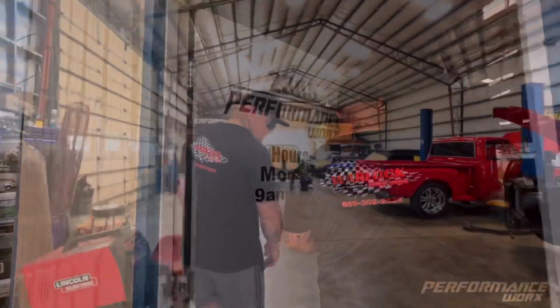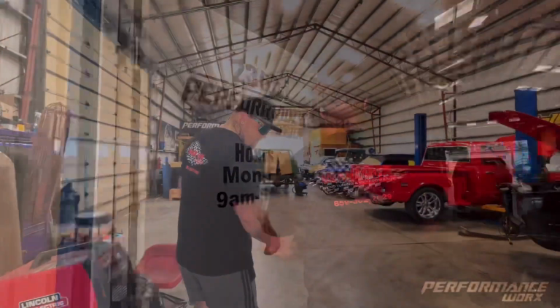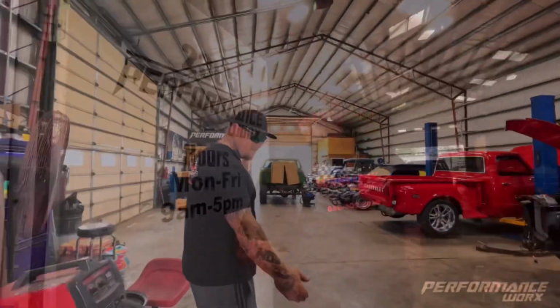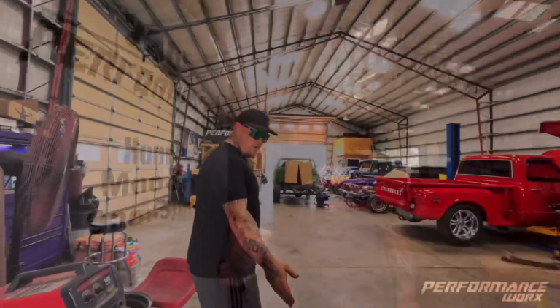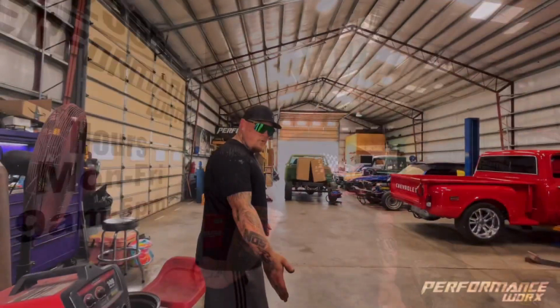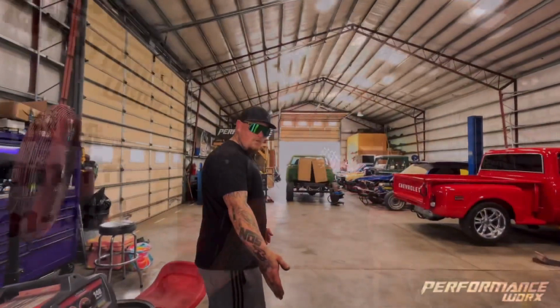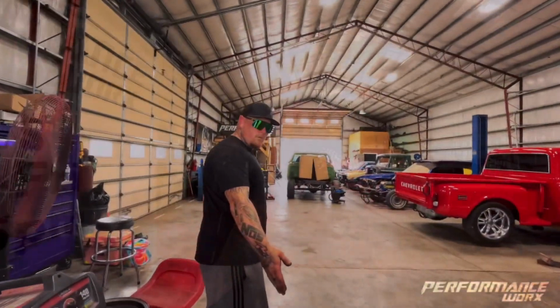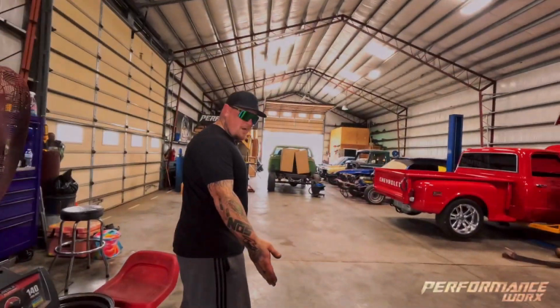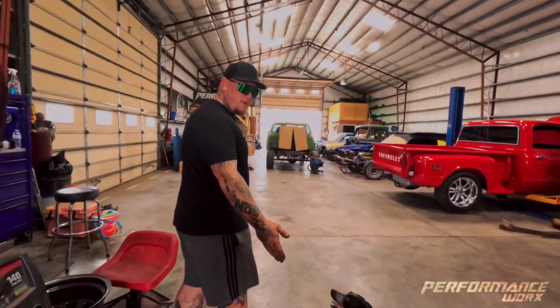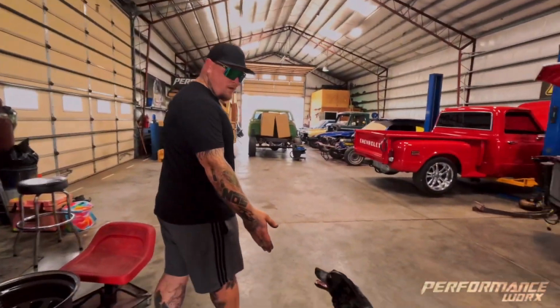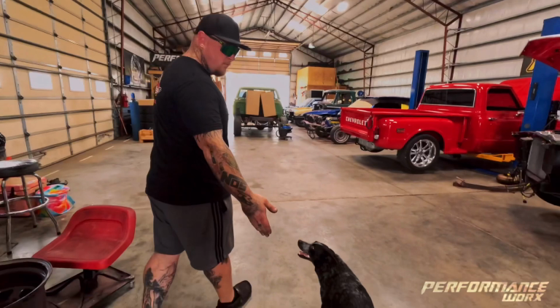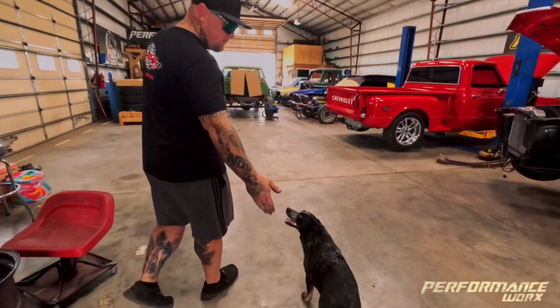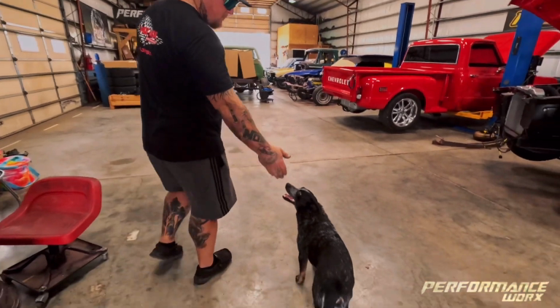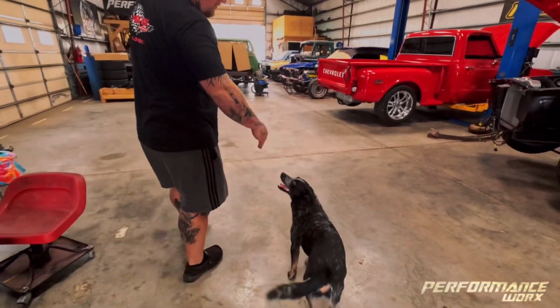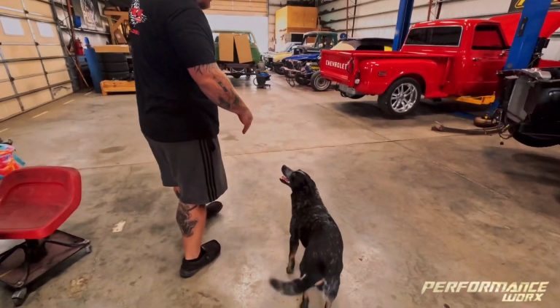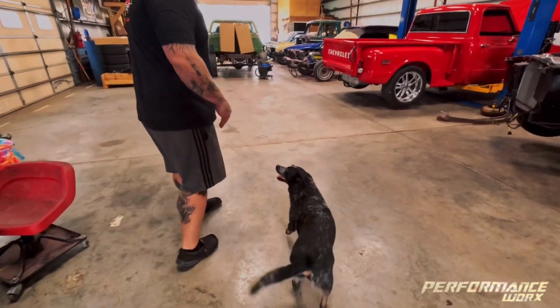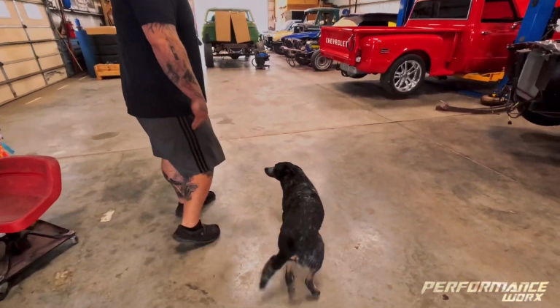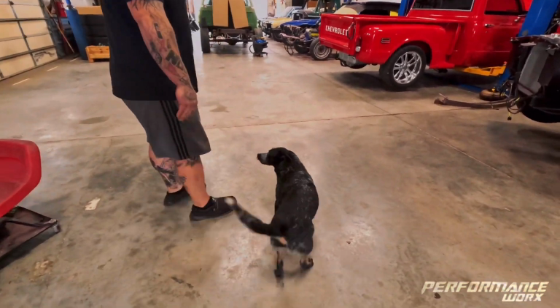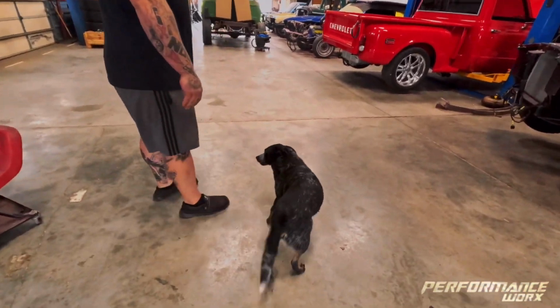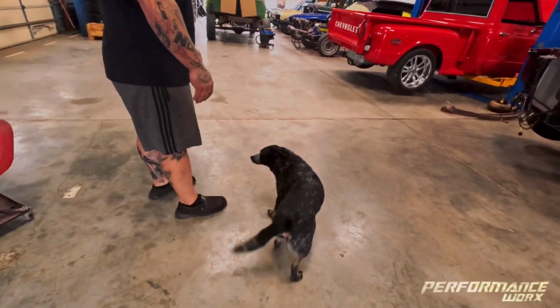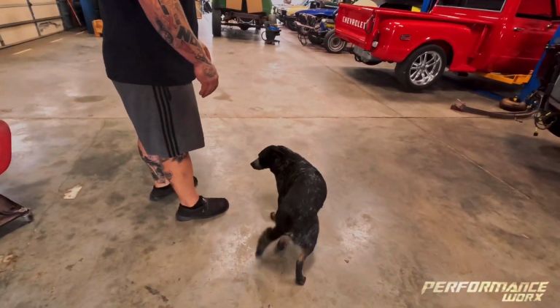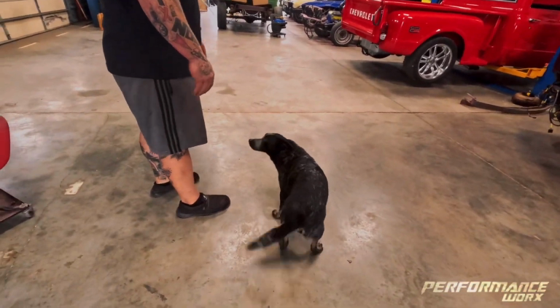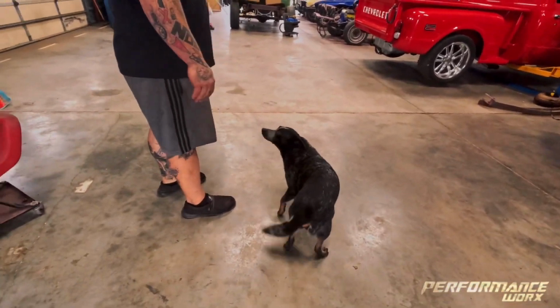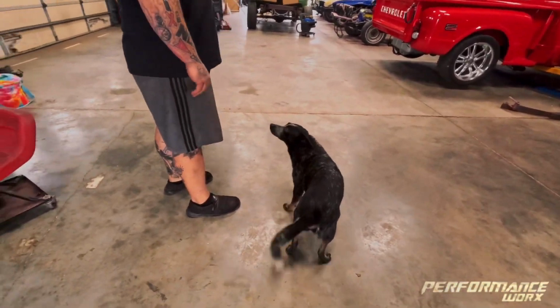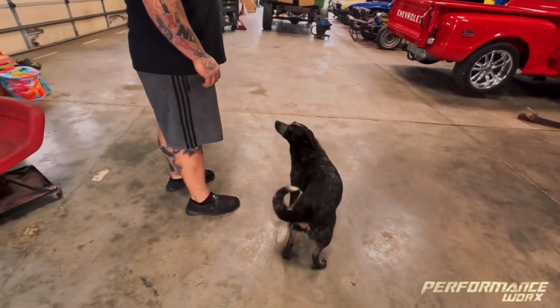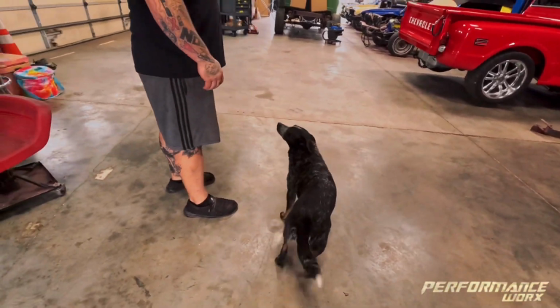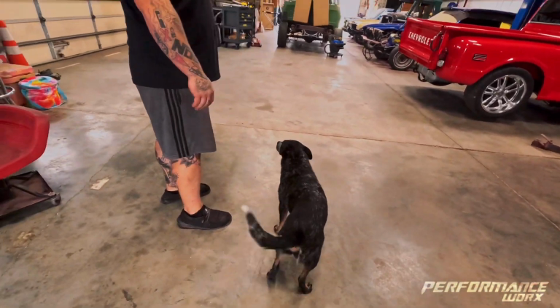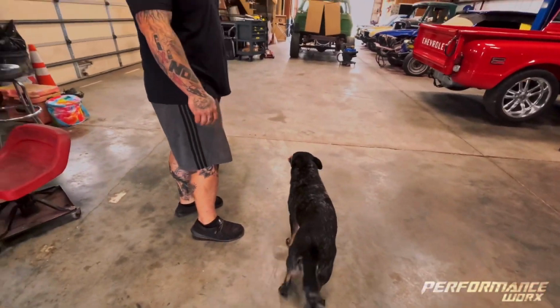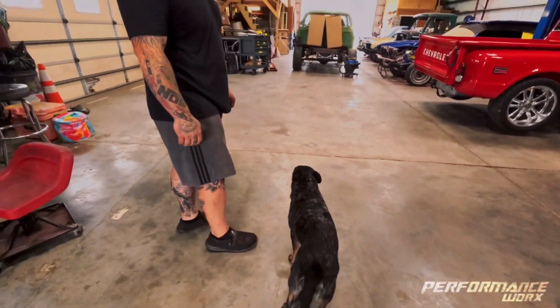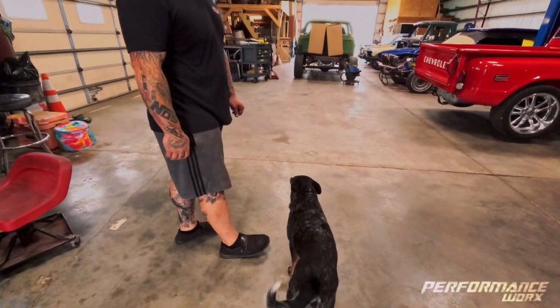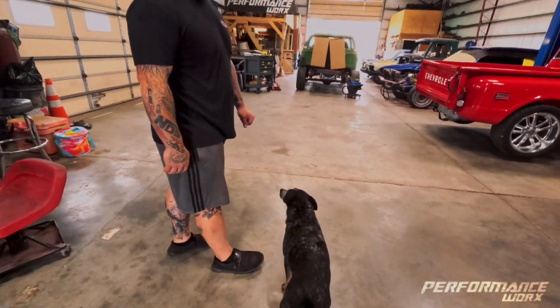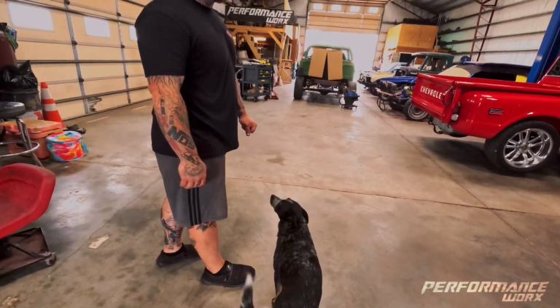This is our shop dog — she's kind of always going to be around, you're going to see her a bunch.